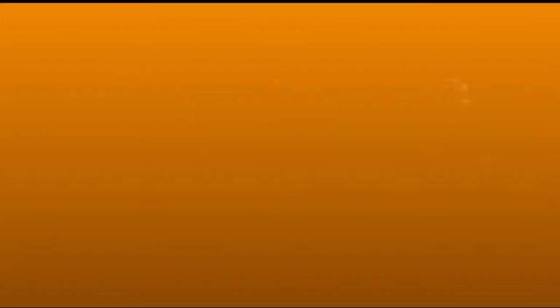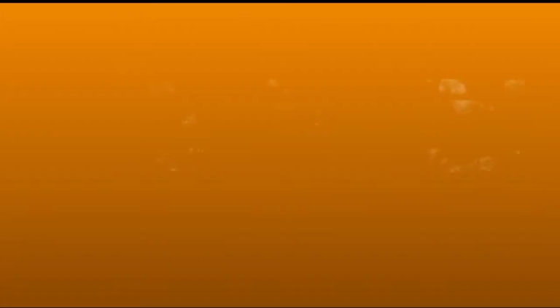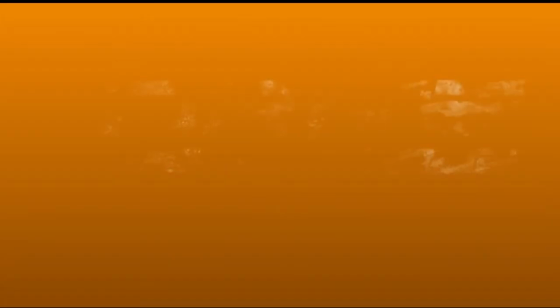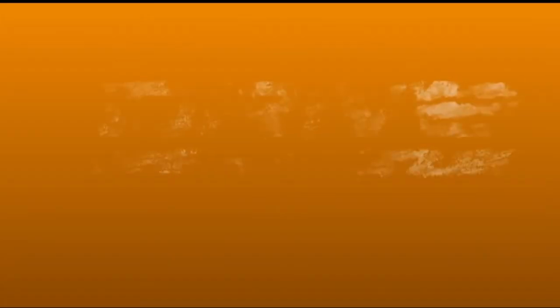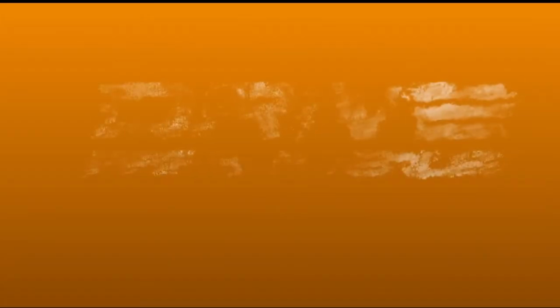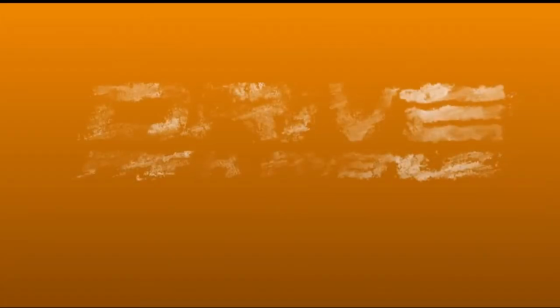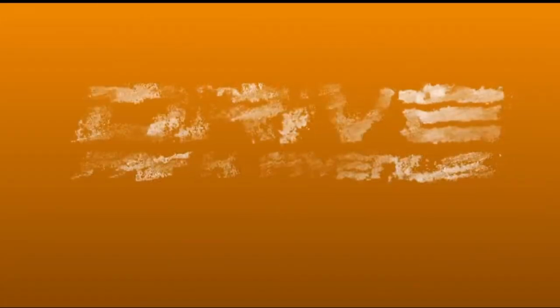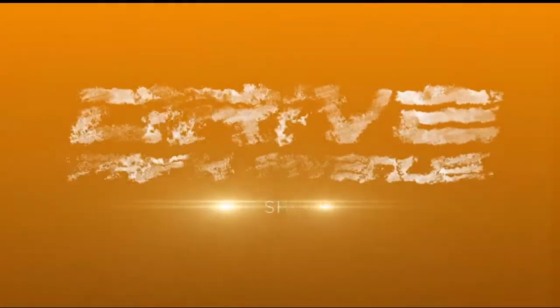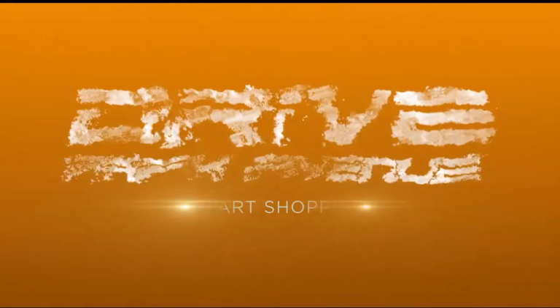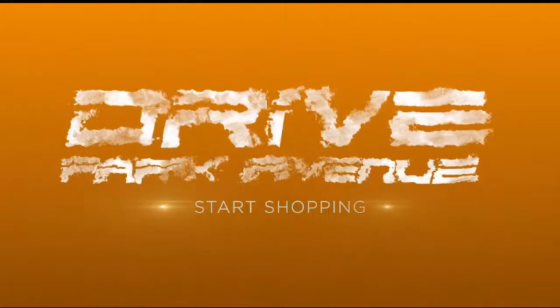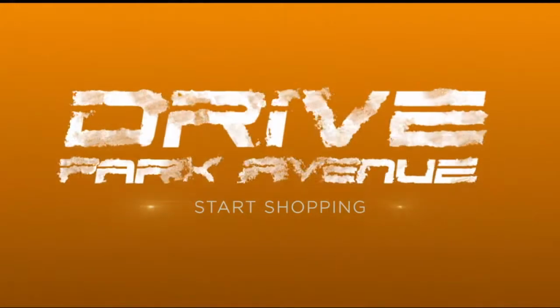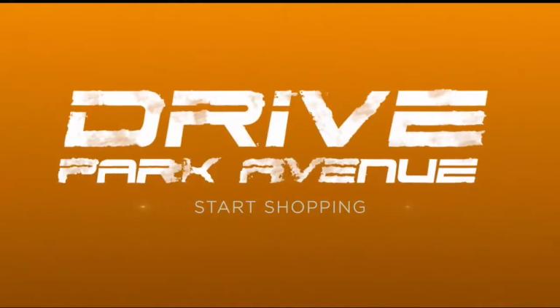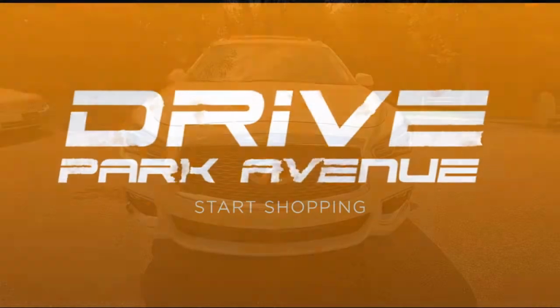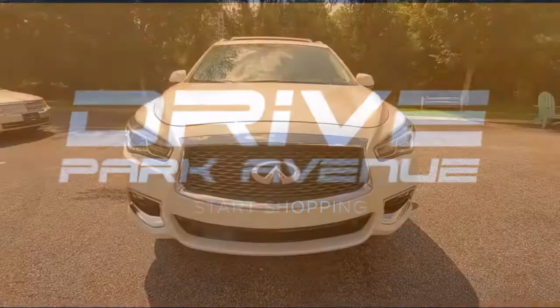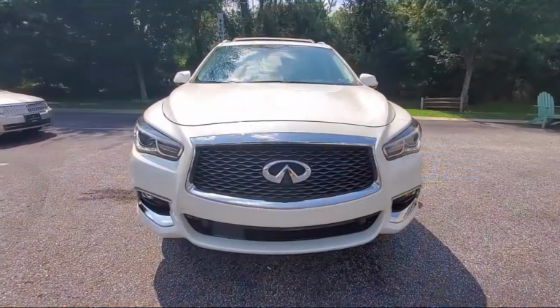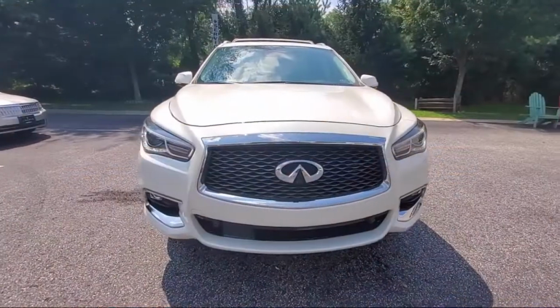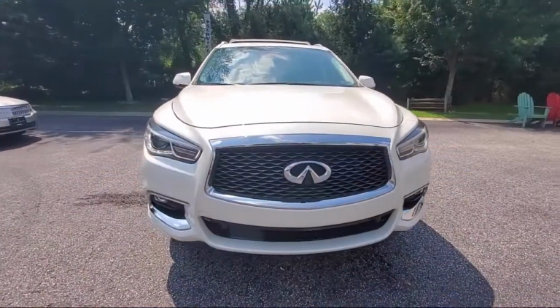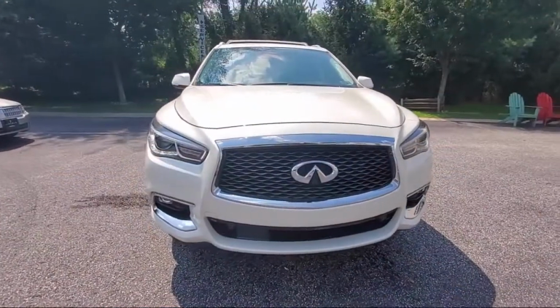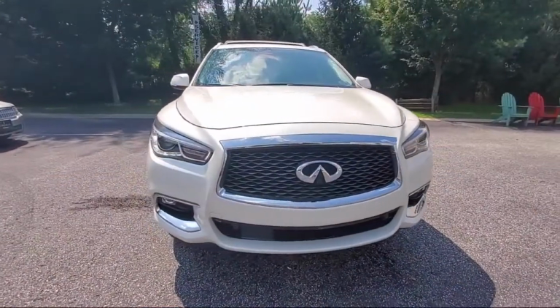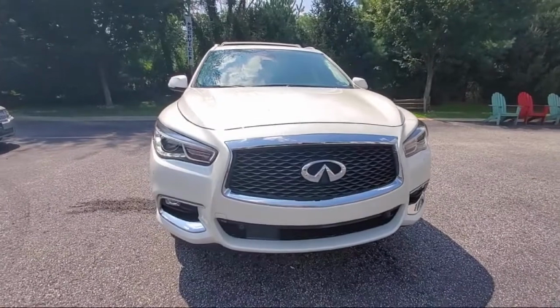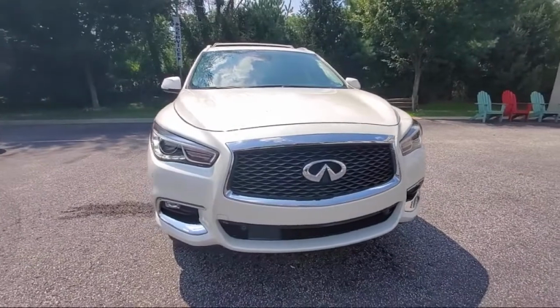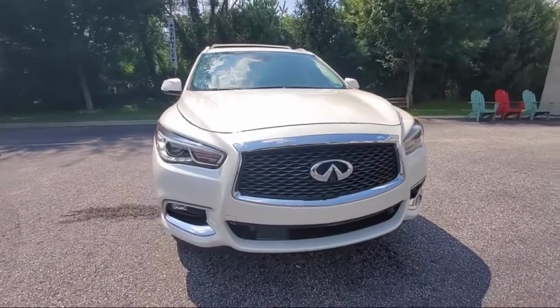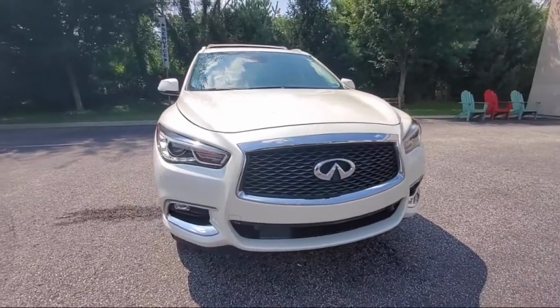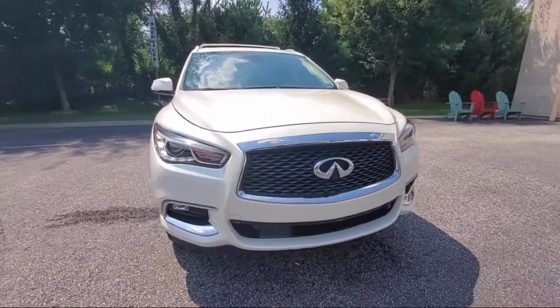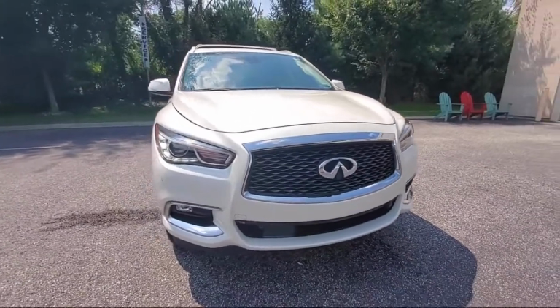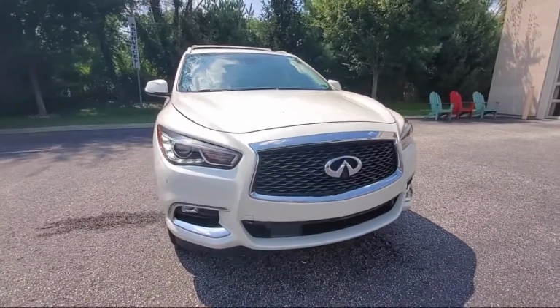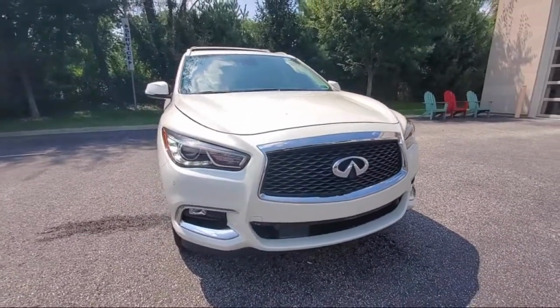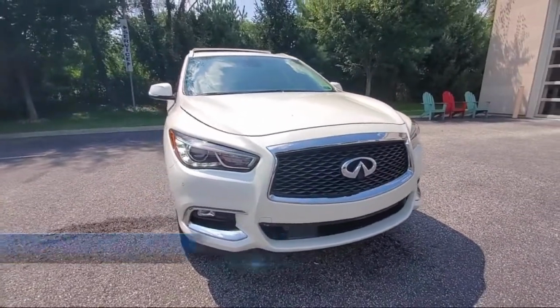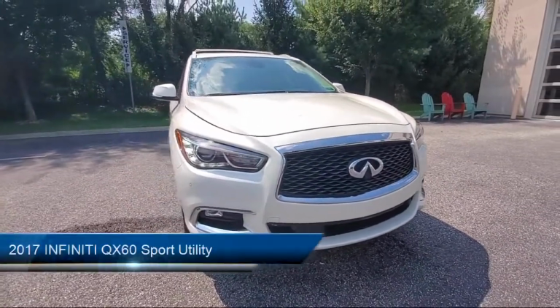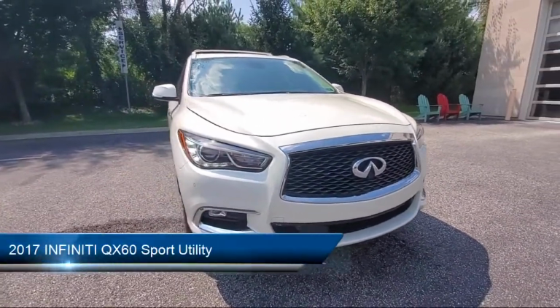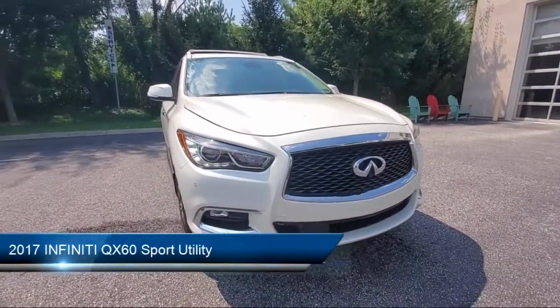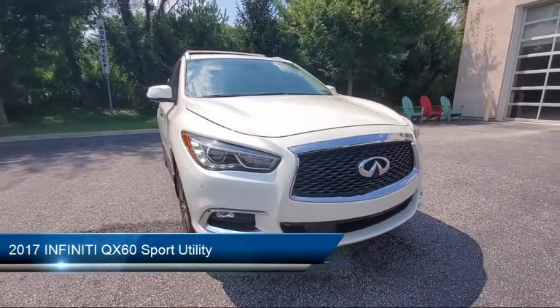Welcome to Drive Park Avenue, where we make the shopping experience easy and enjoyable. We have three great locations for your convenience.